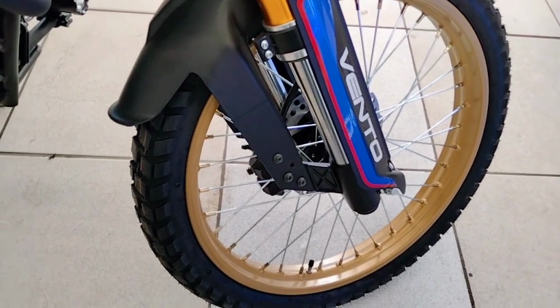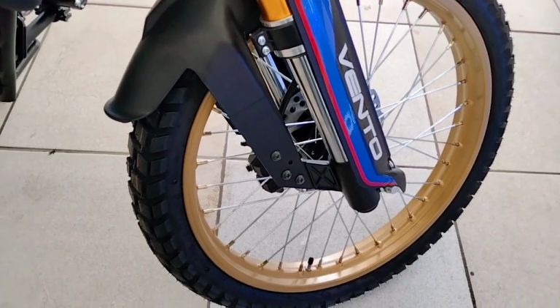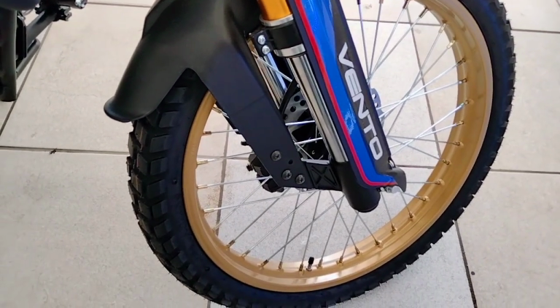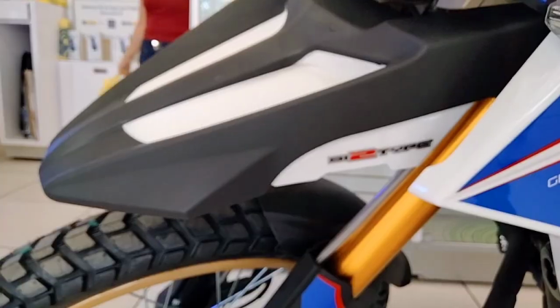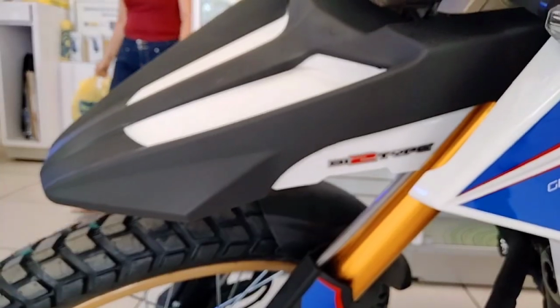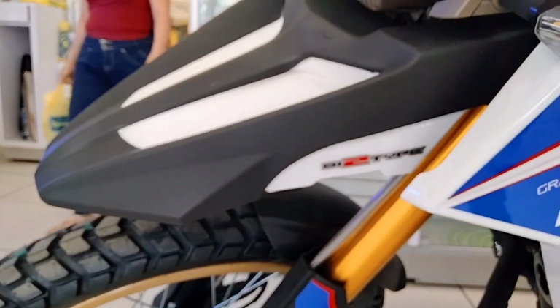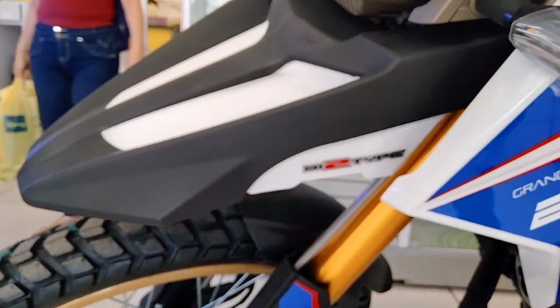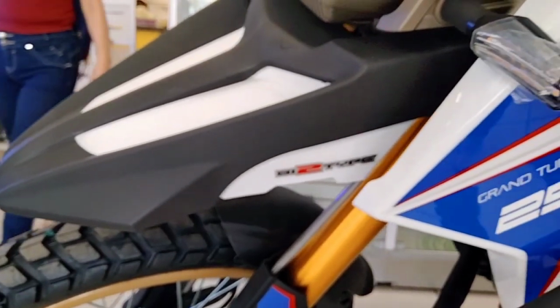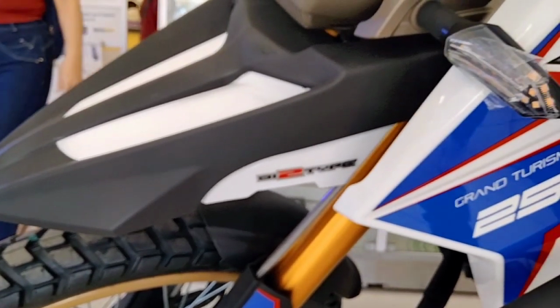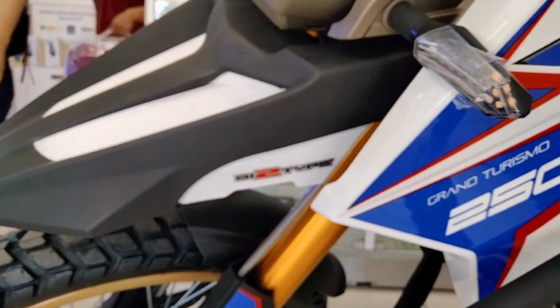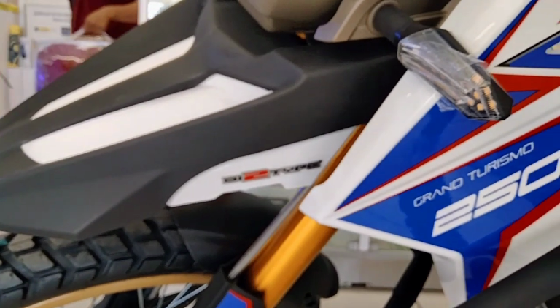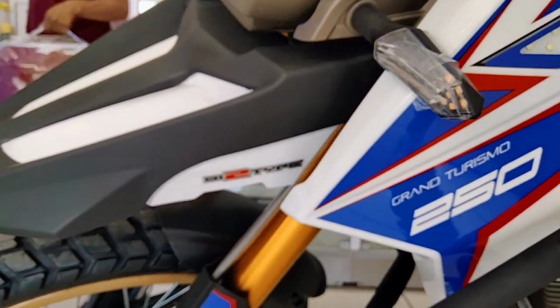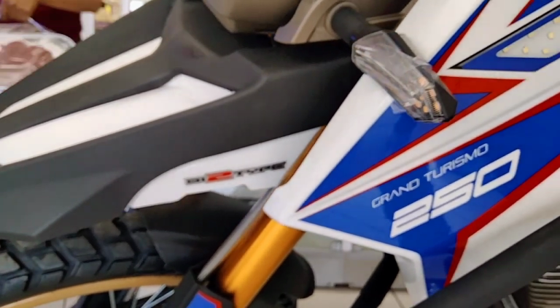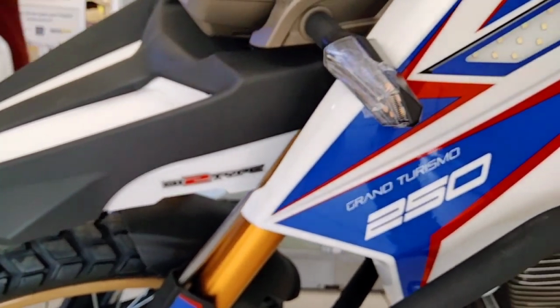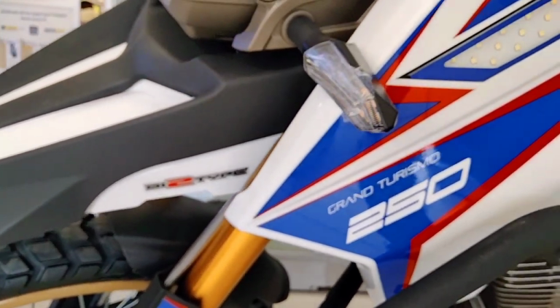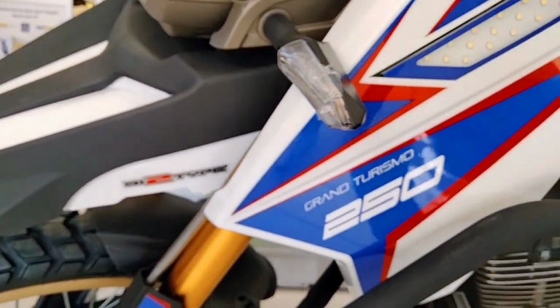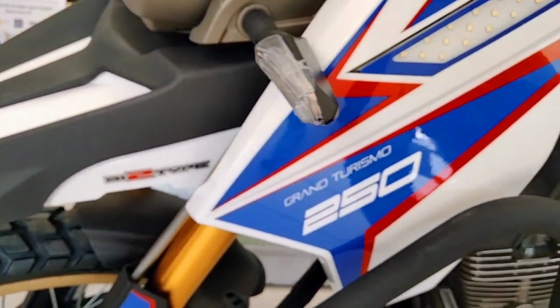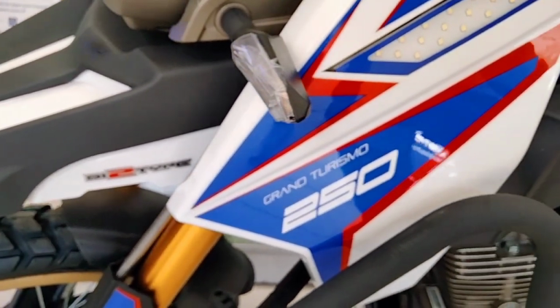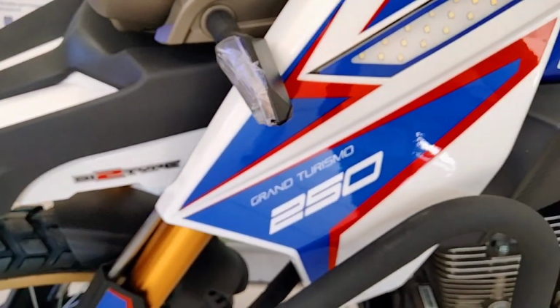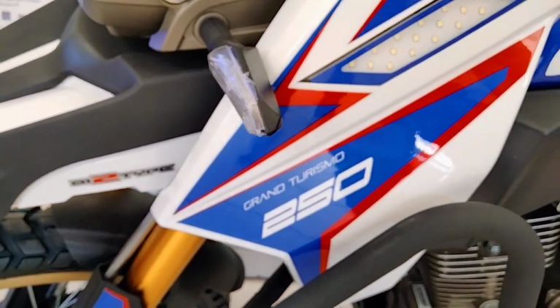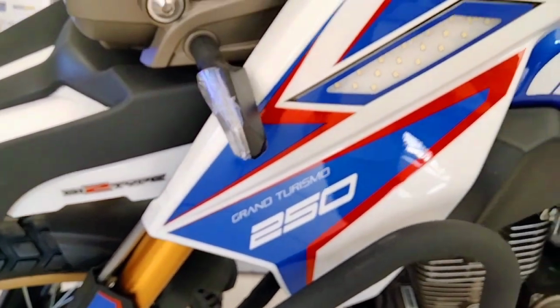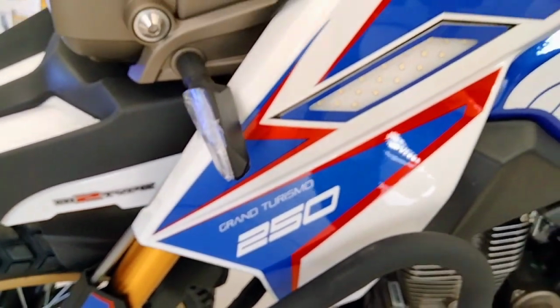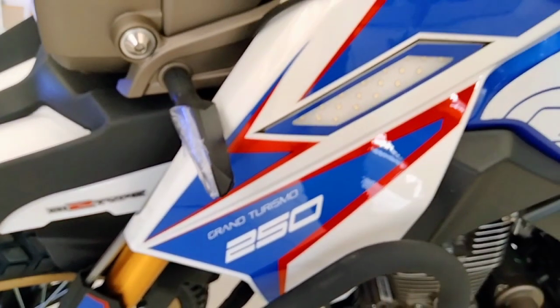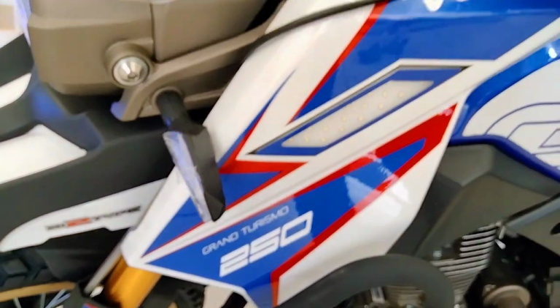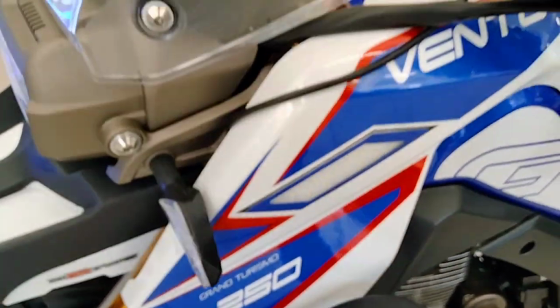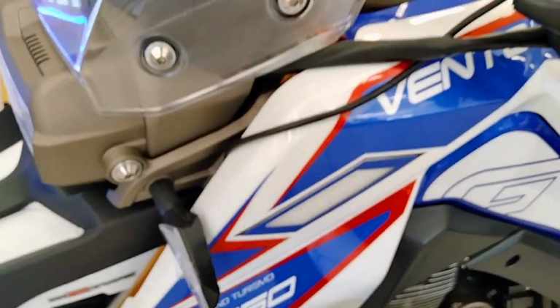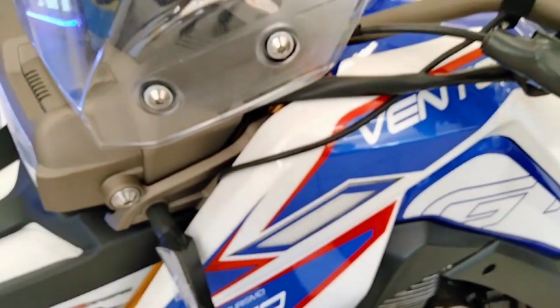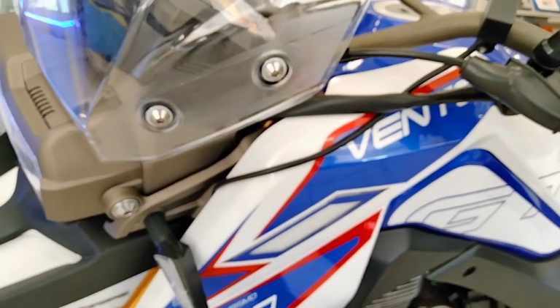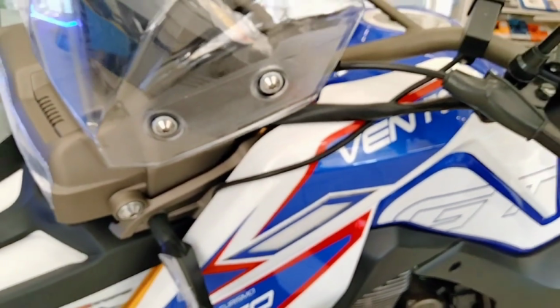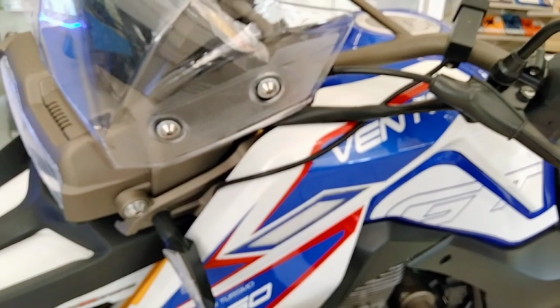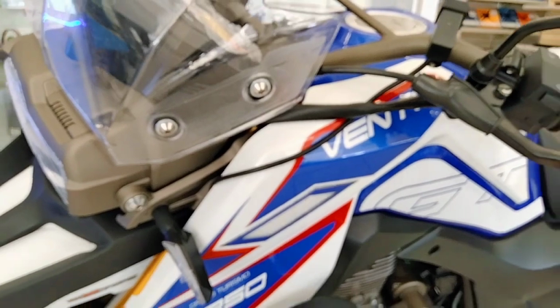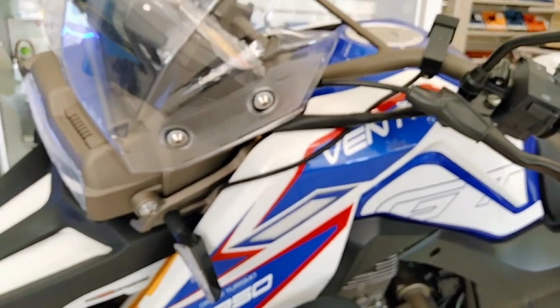Esta motocicleta va más enfocada para personas que les gusta el off-road y si les gusta lo que es el estilo aventurero.